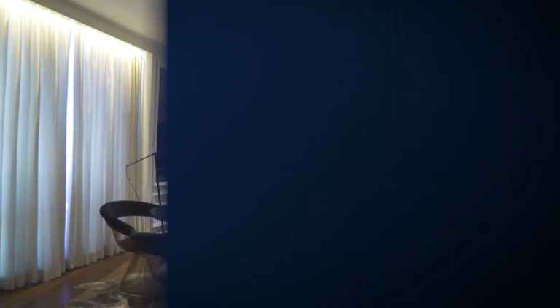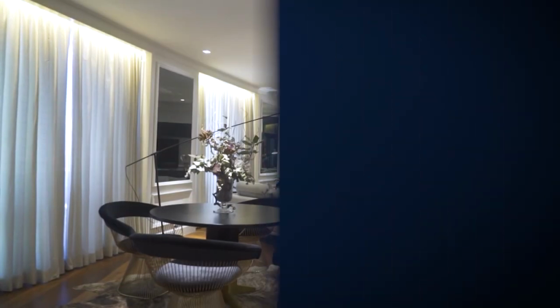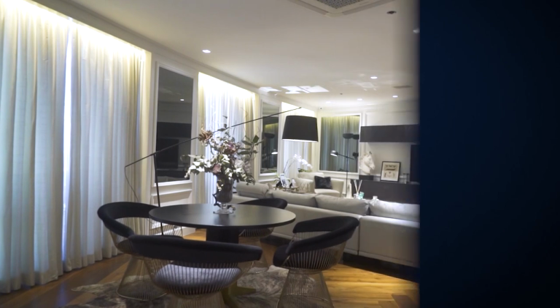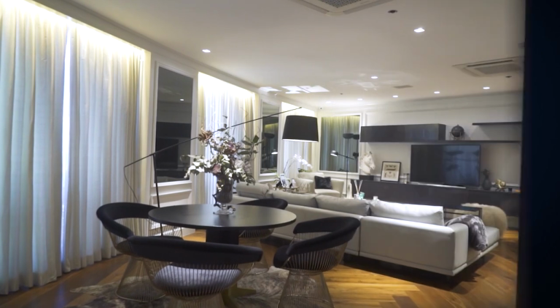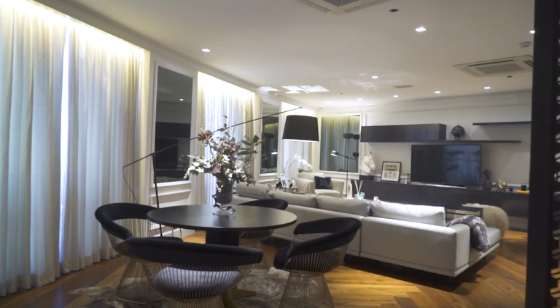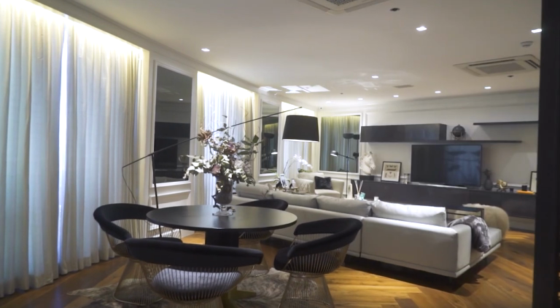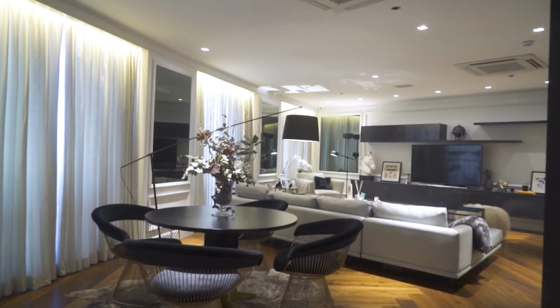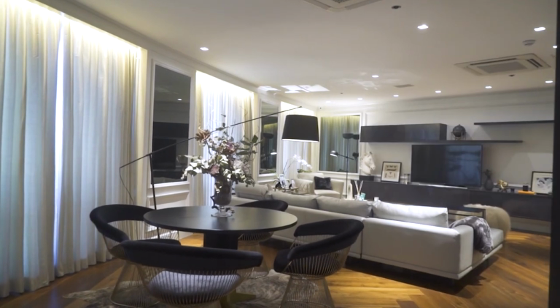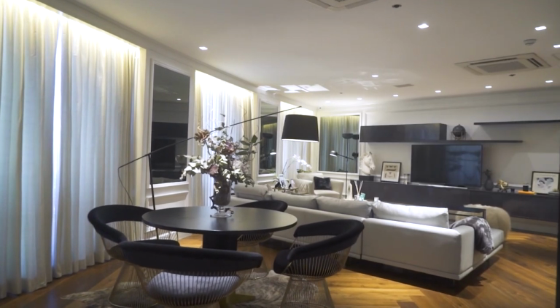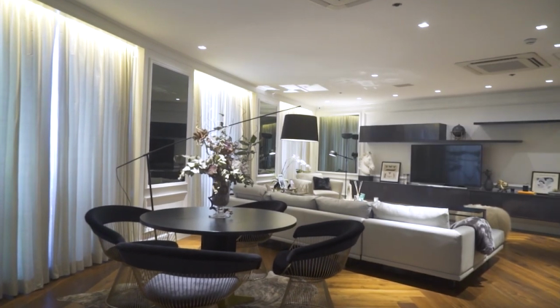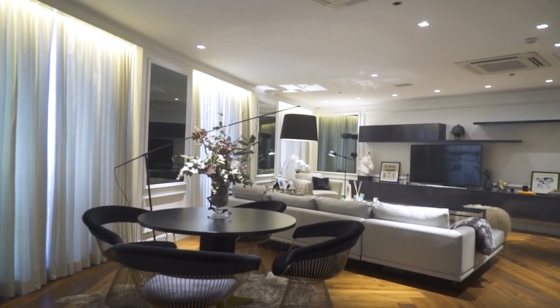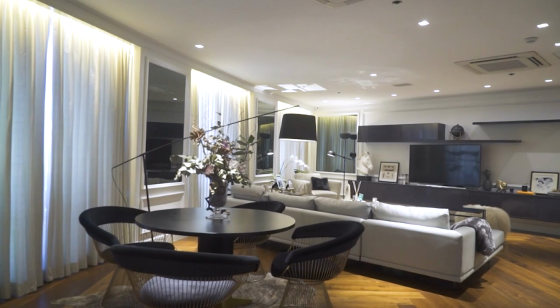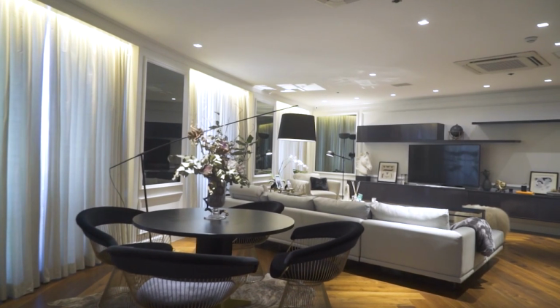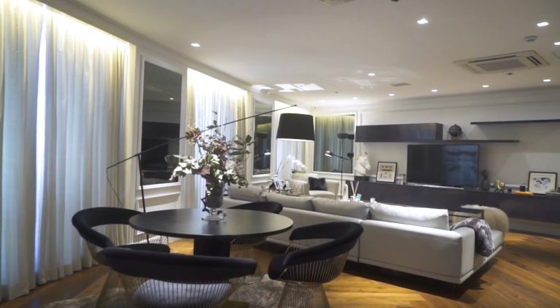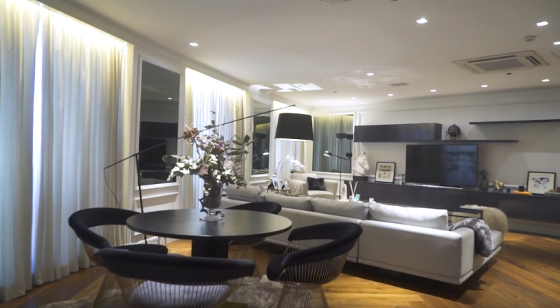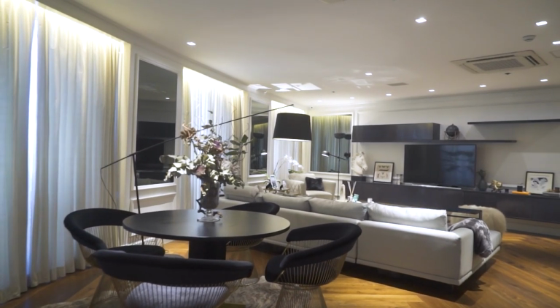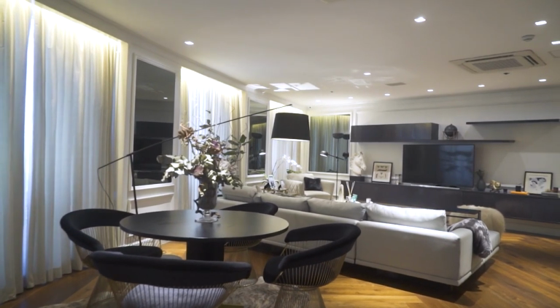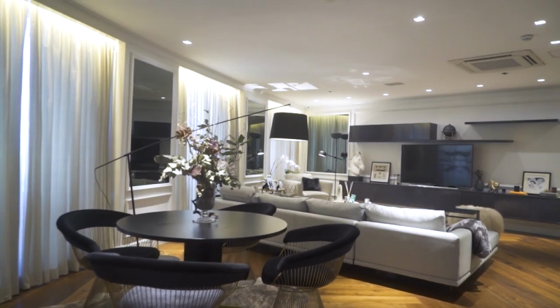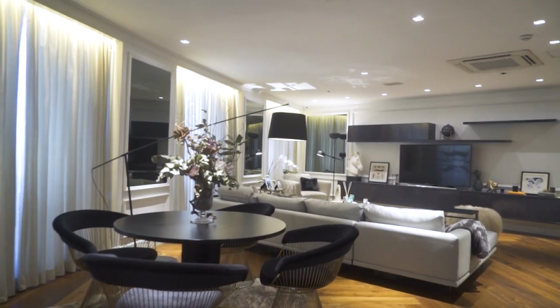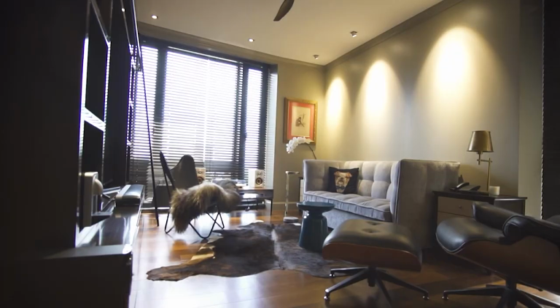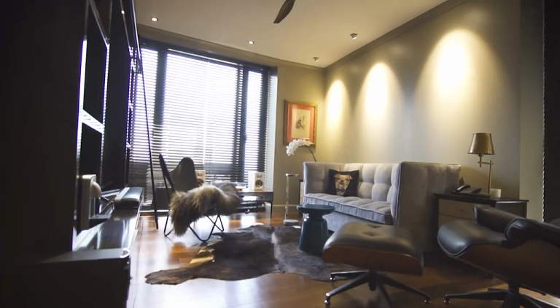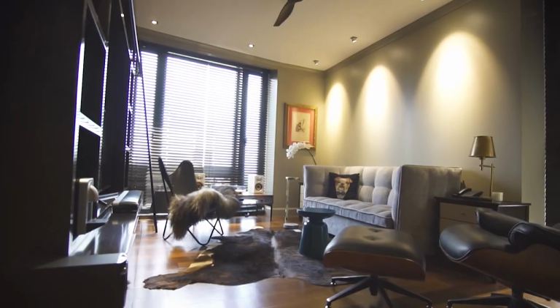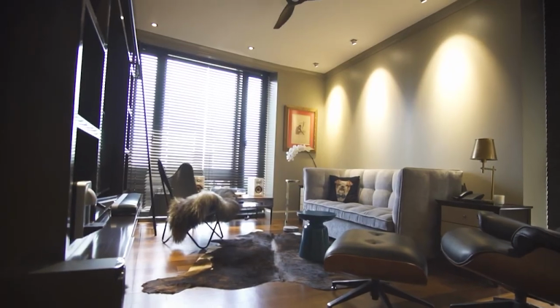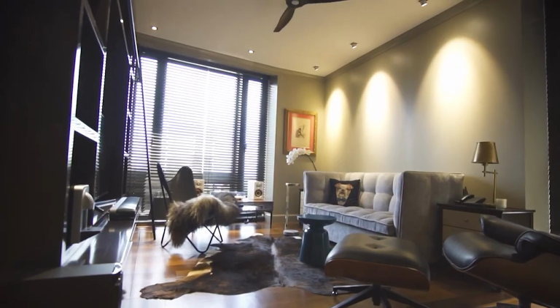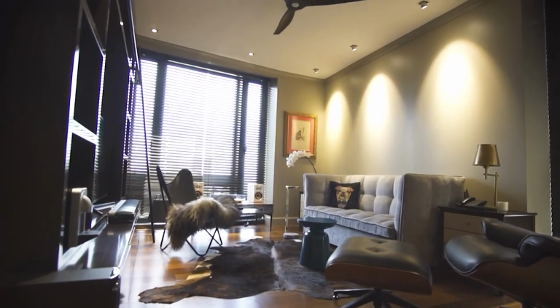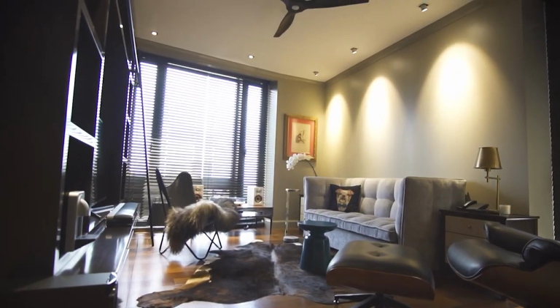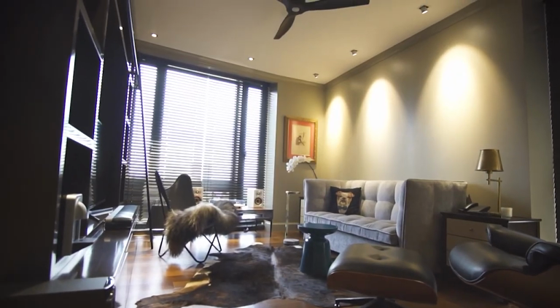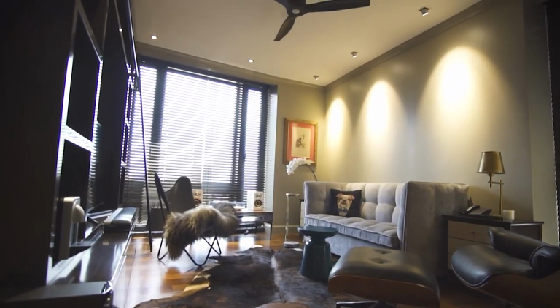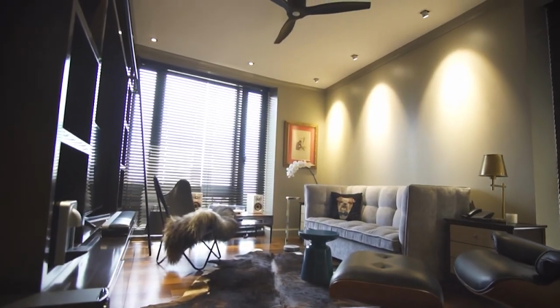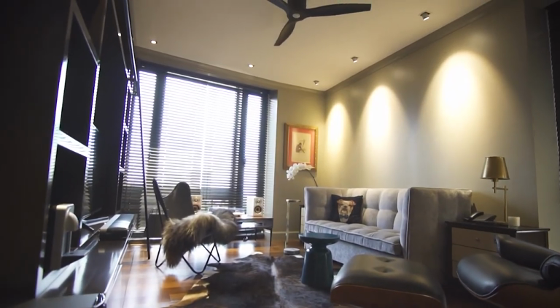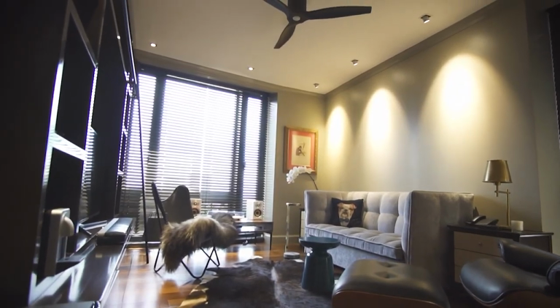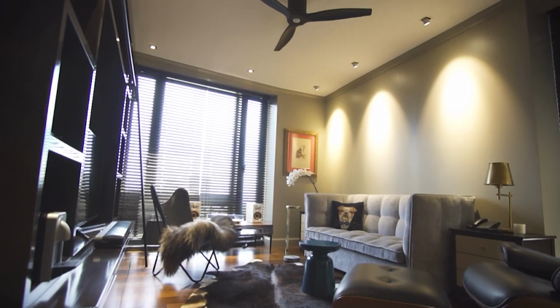Coming up, I move on to a newly renovated flat that is now home to a young family to be.